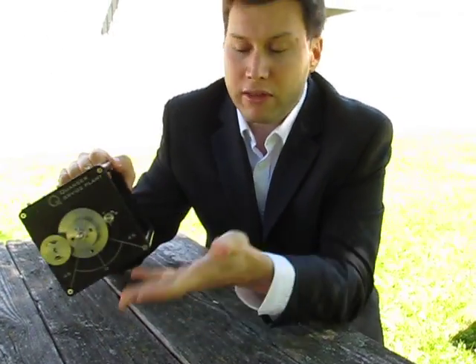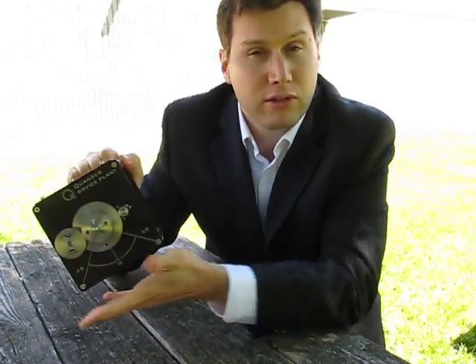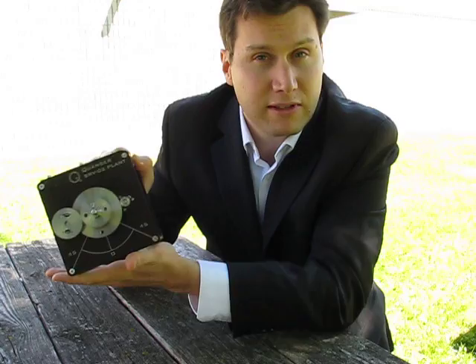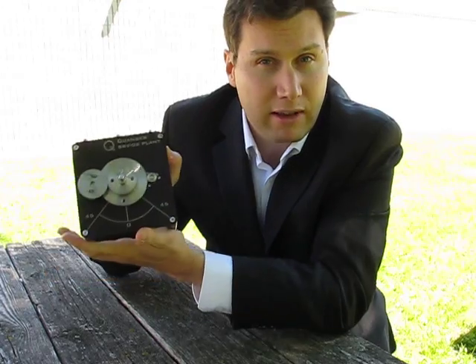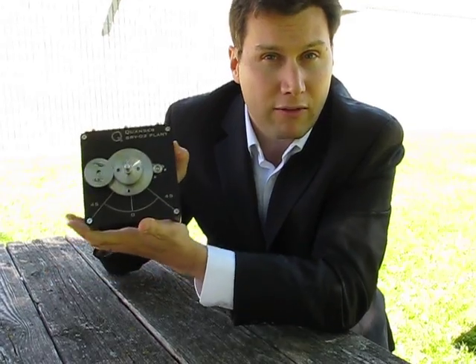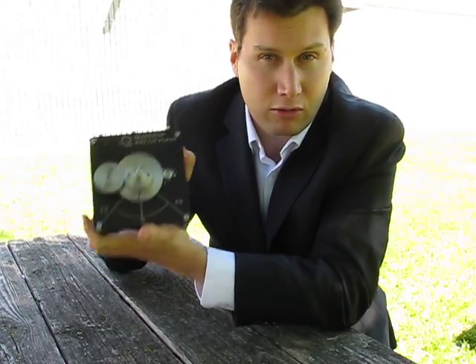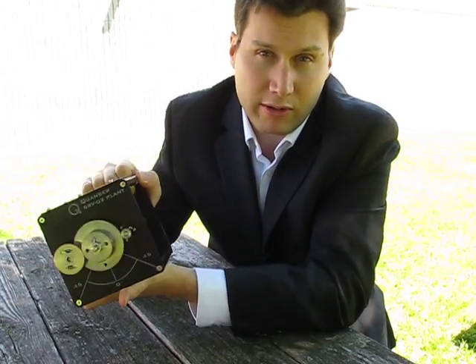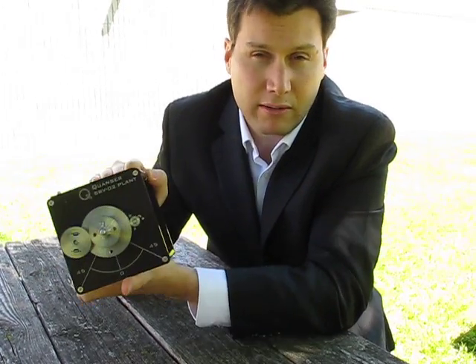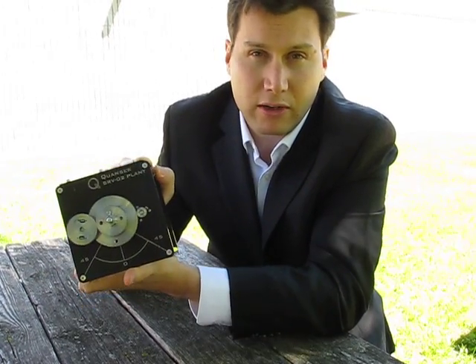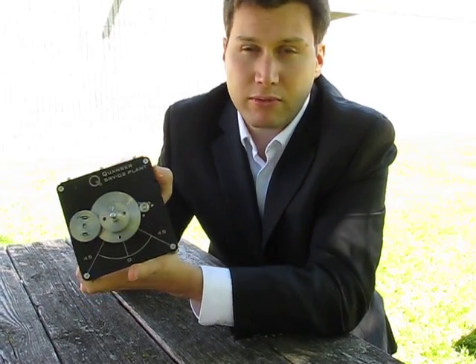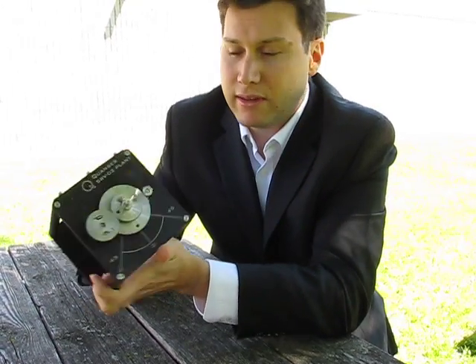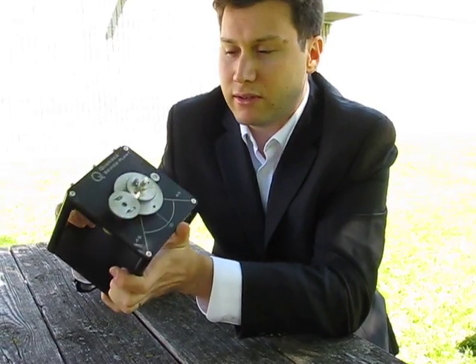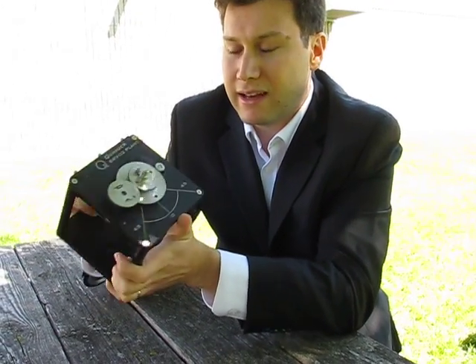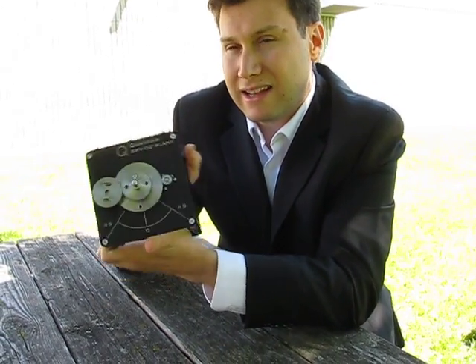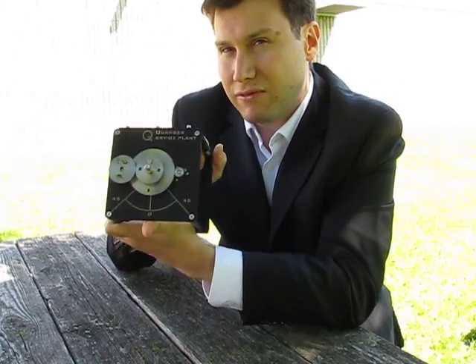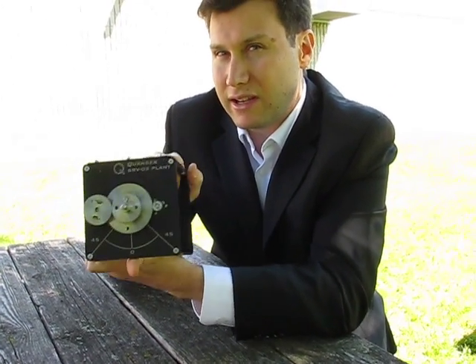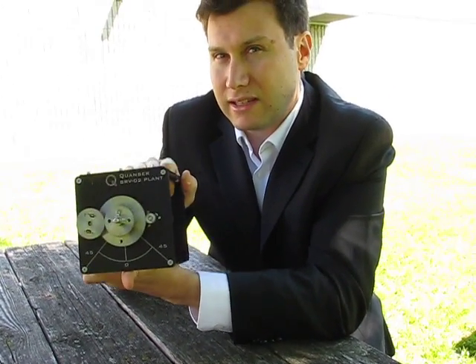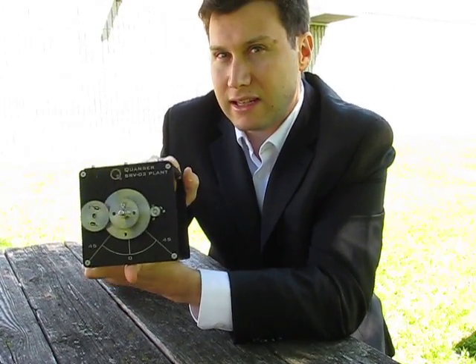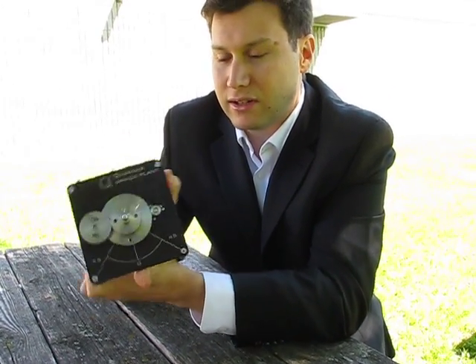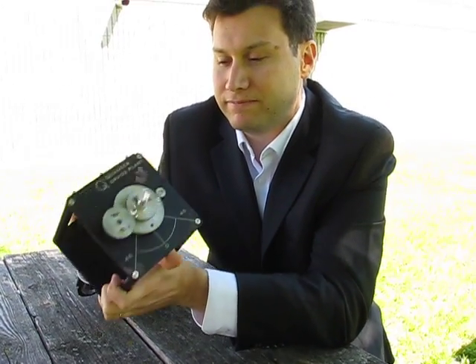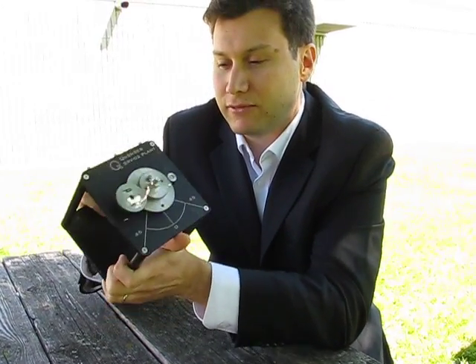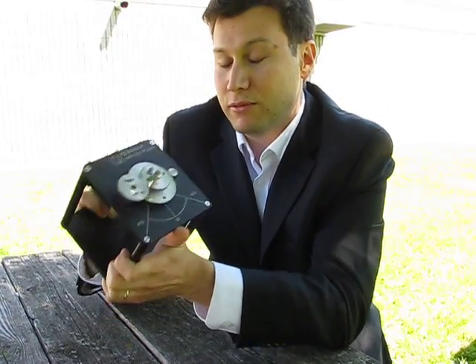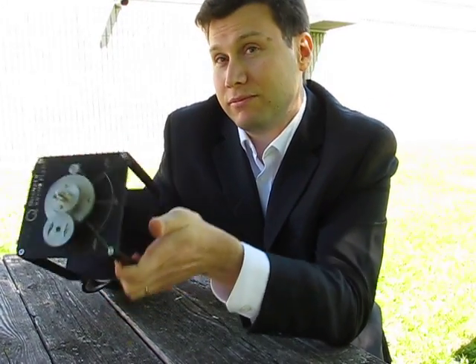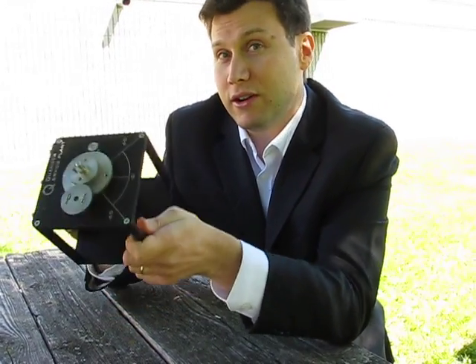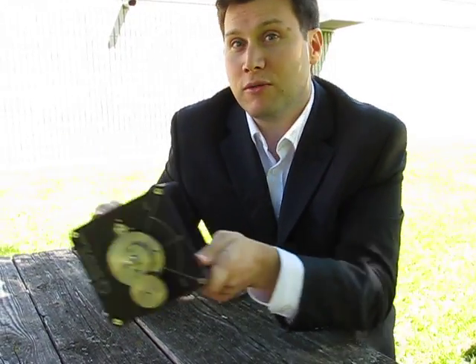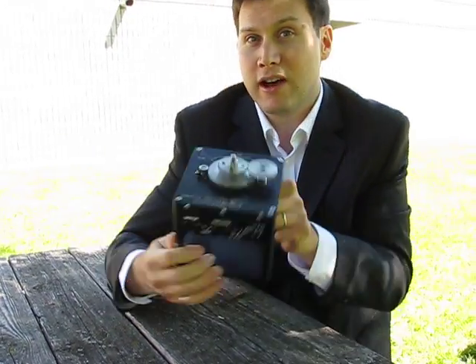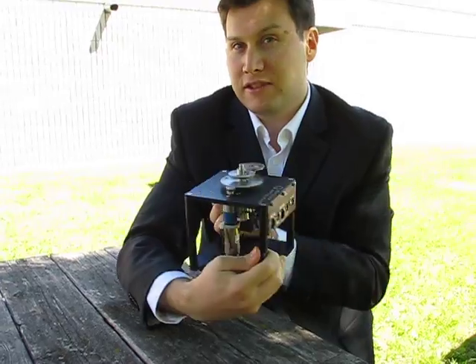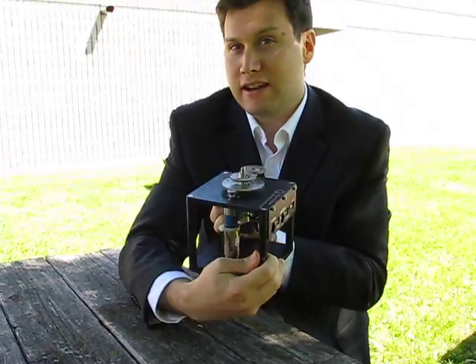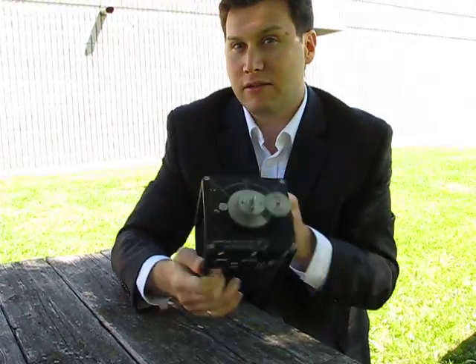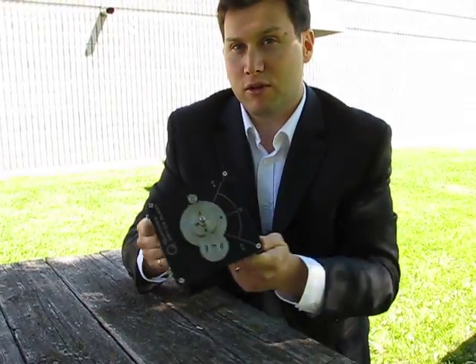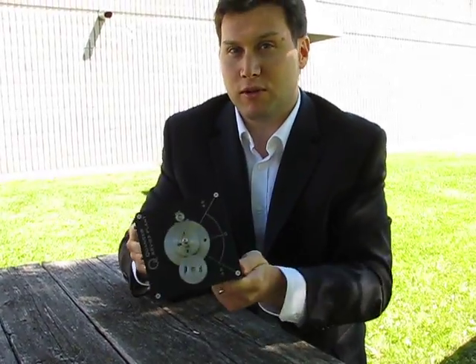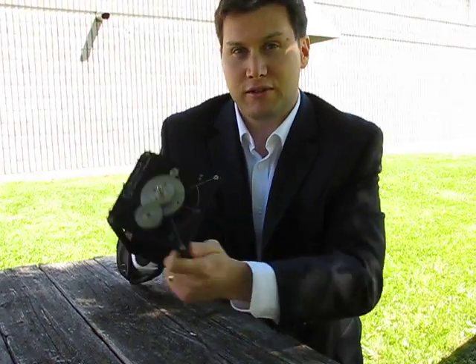We also have curriculum that goes with this, so it's very easy to teach. So there you go — the understated hero of Quanser: the SRV-02.